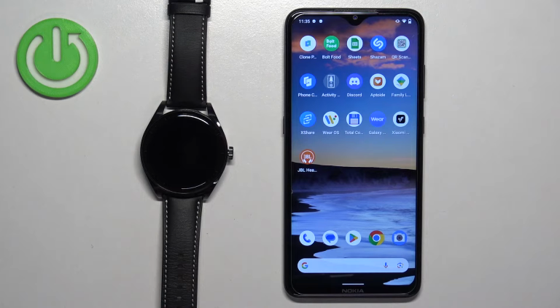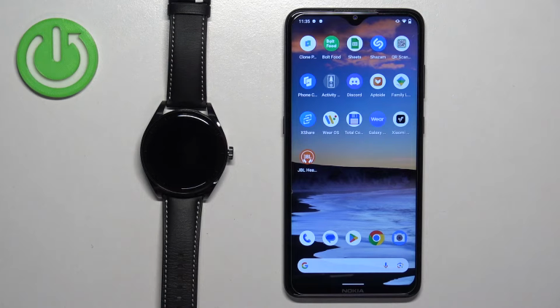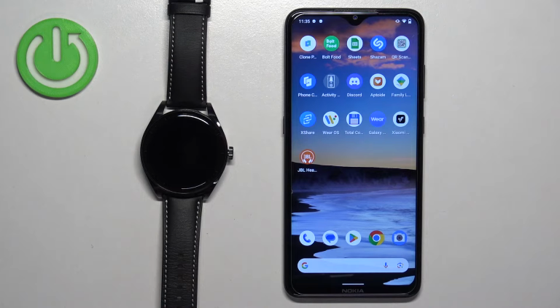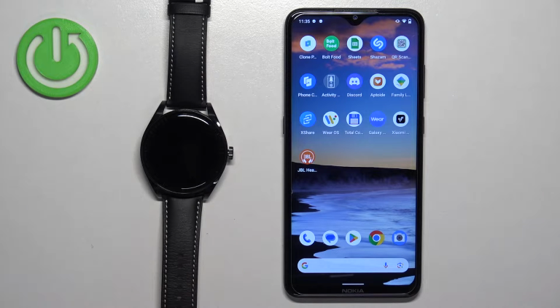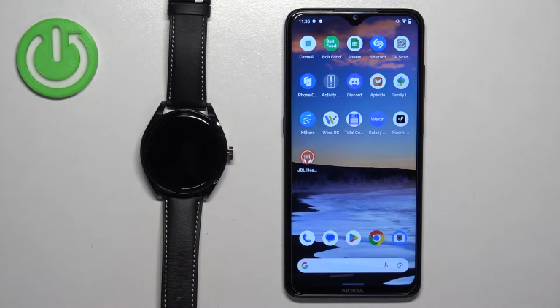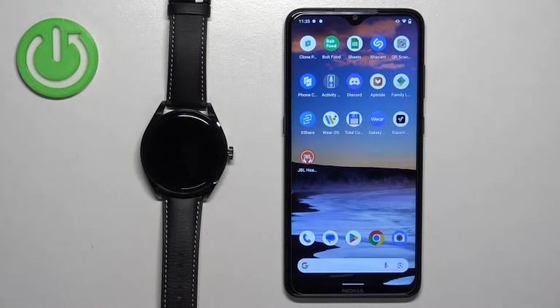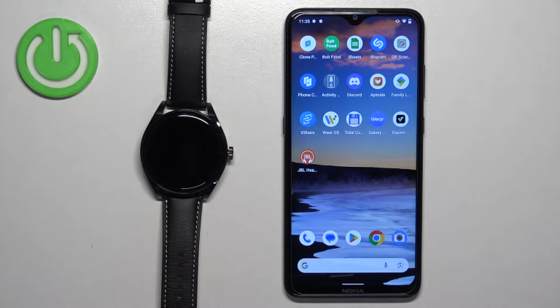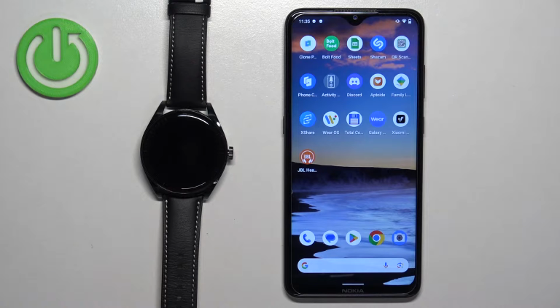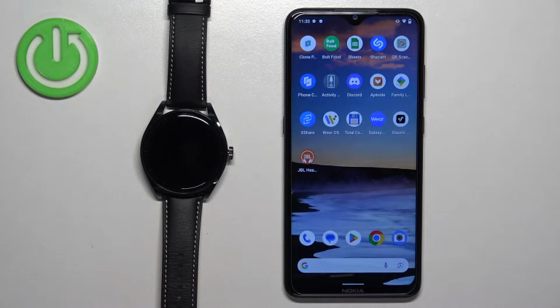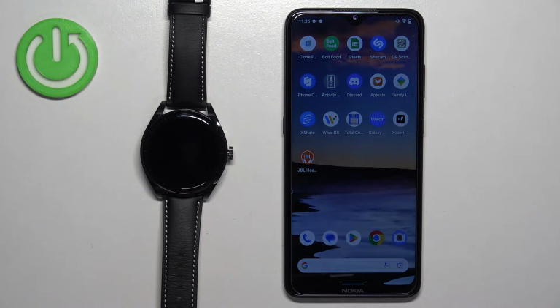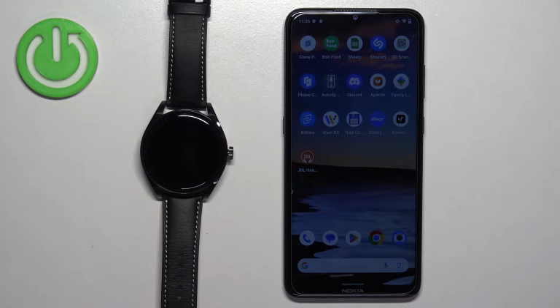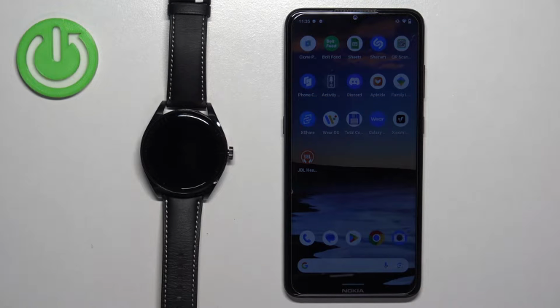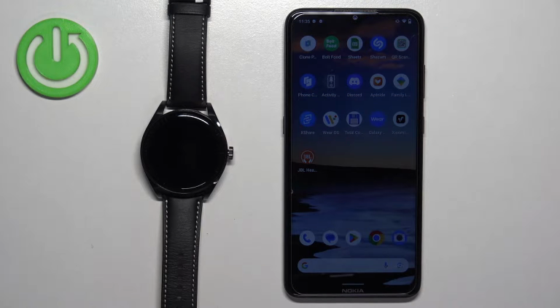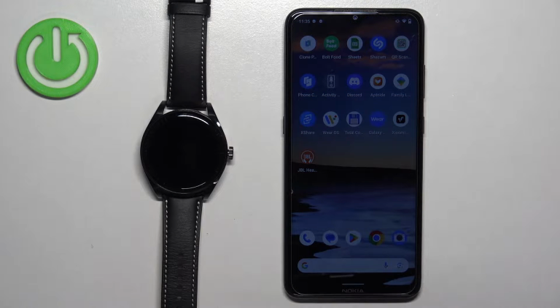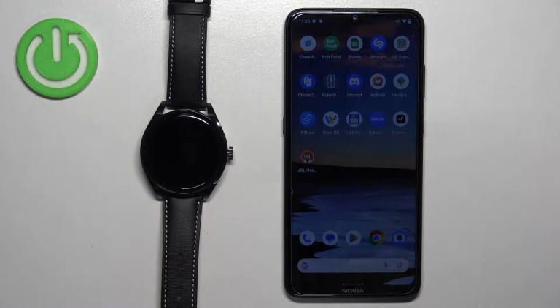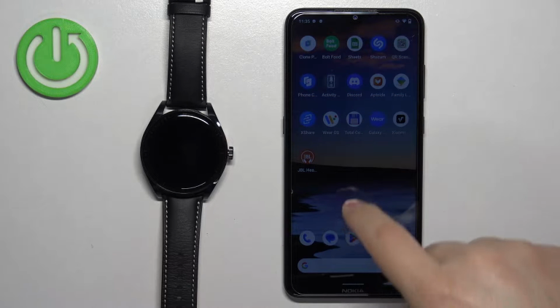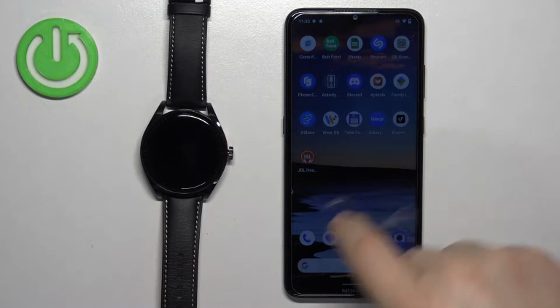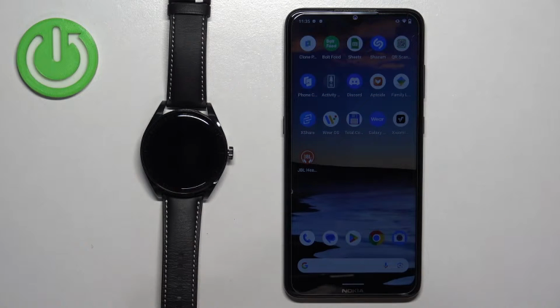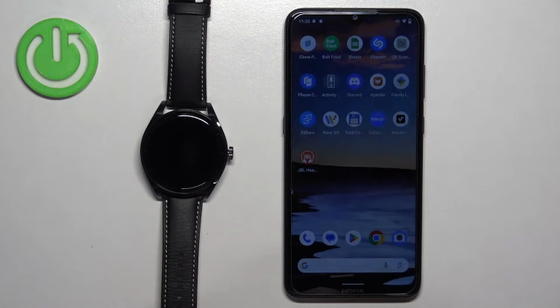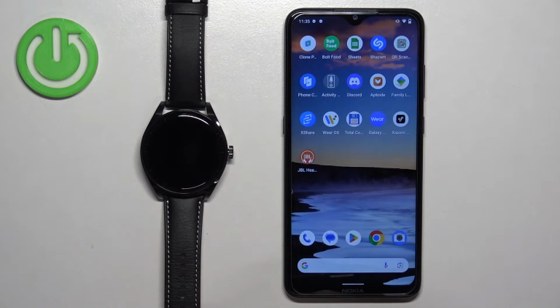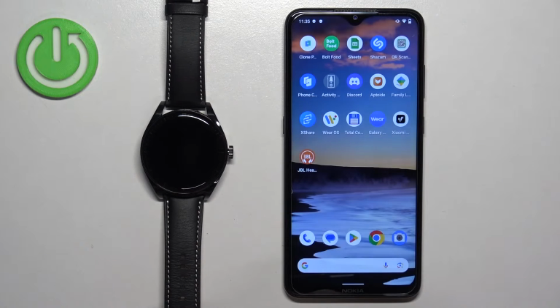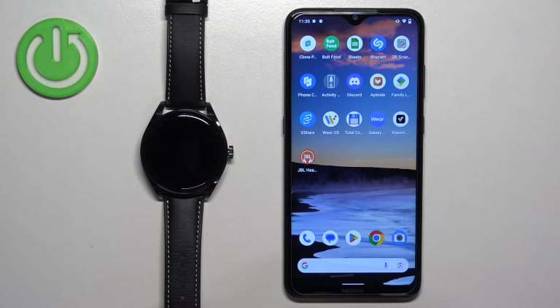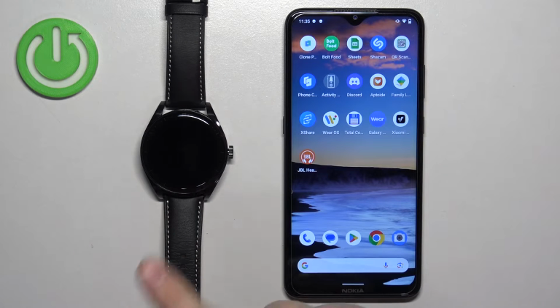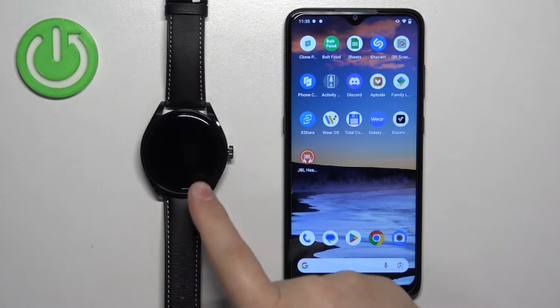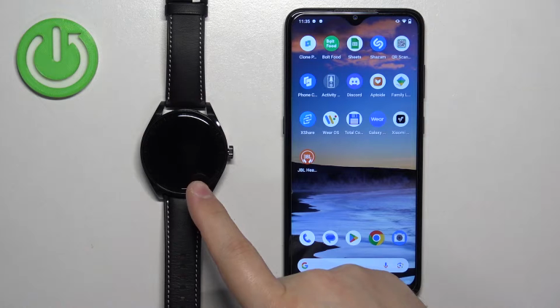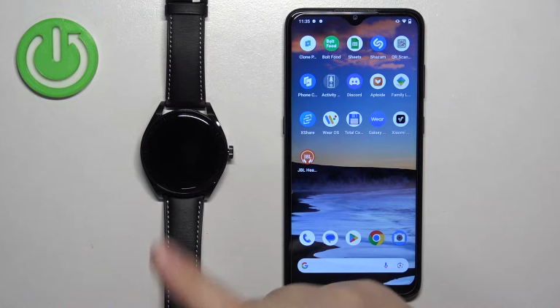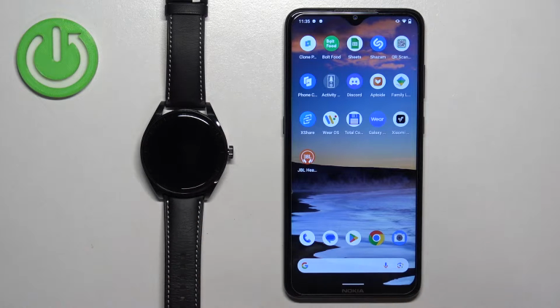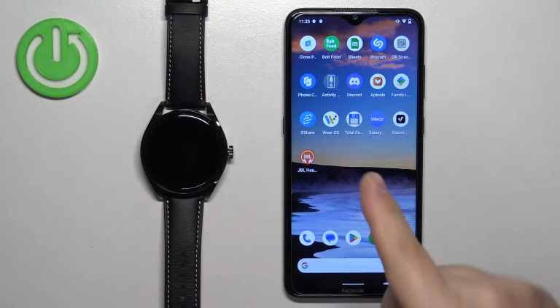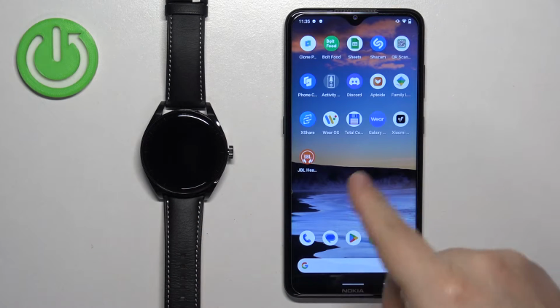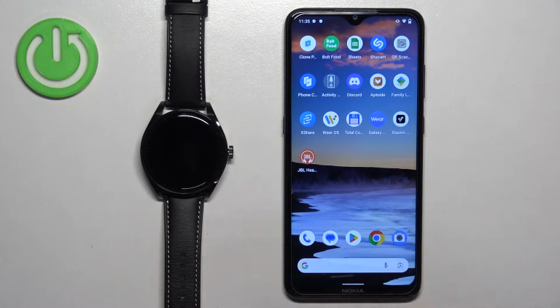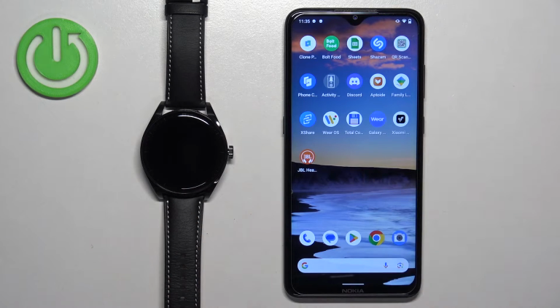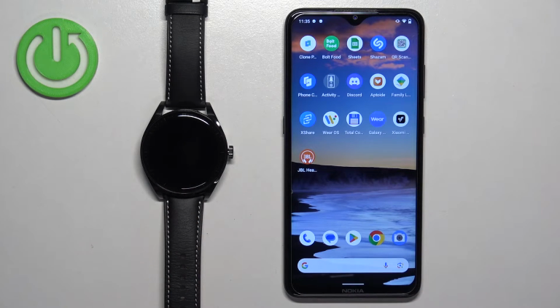Welcome! In front of me I have Huawei Watch Buds and I'm going to show you how to pair this watch with an Android phone.